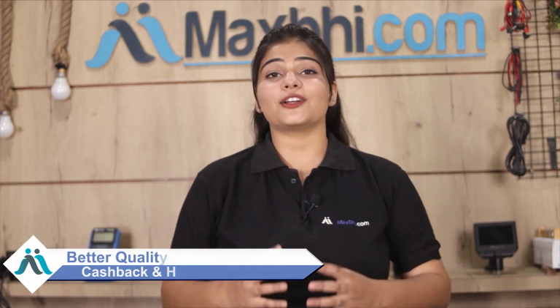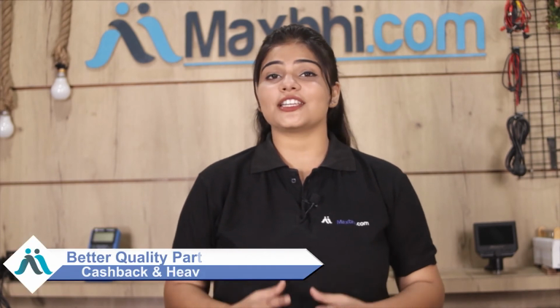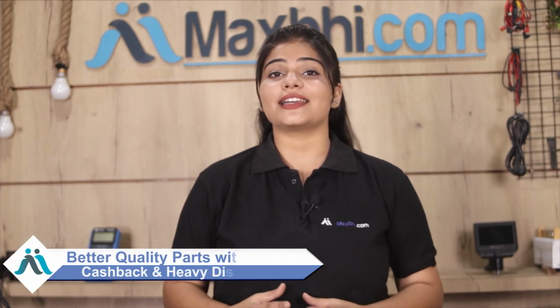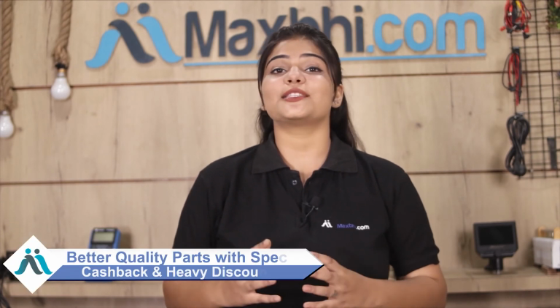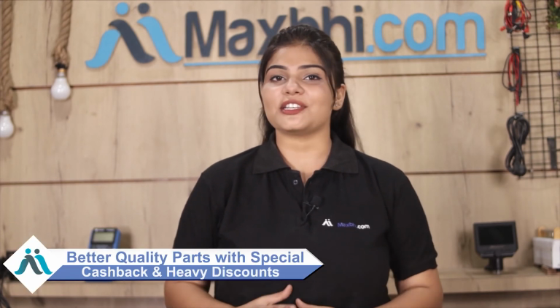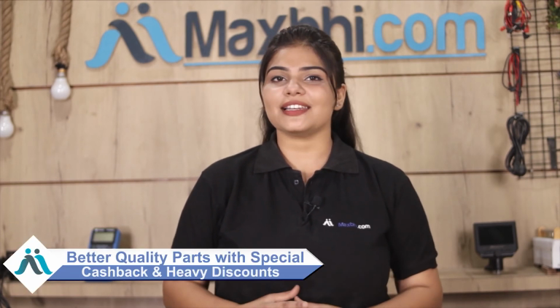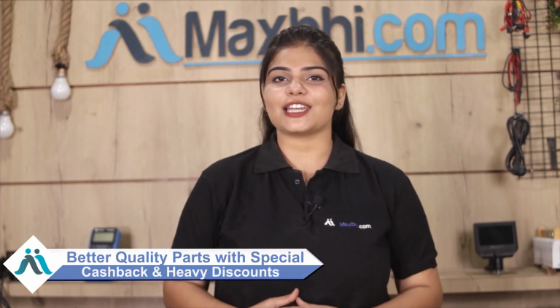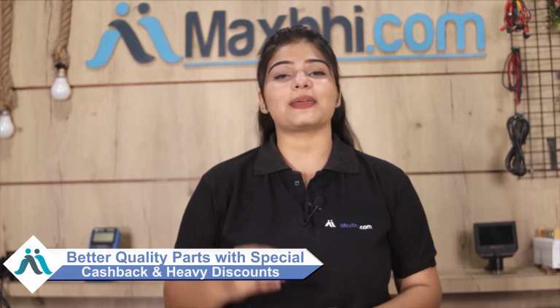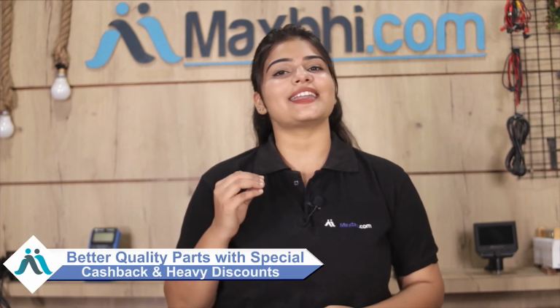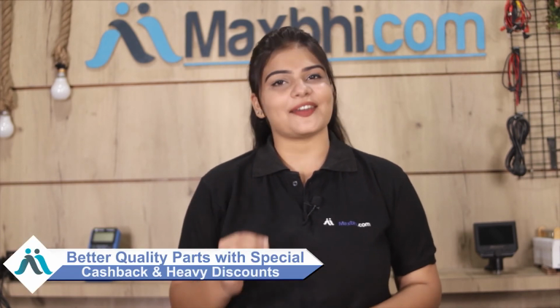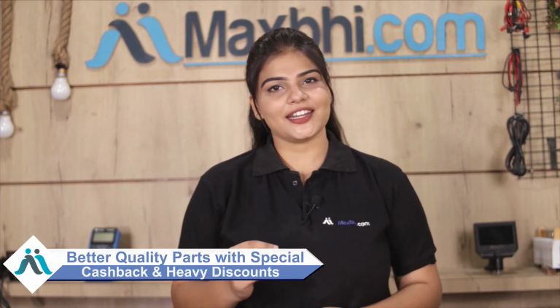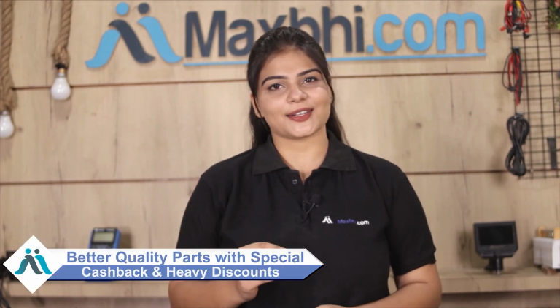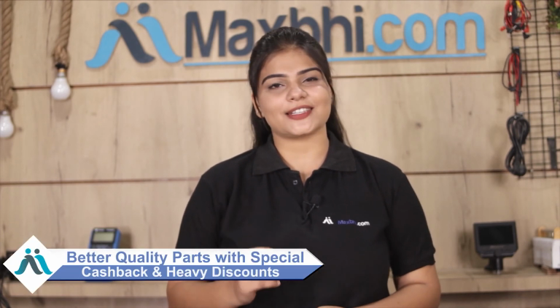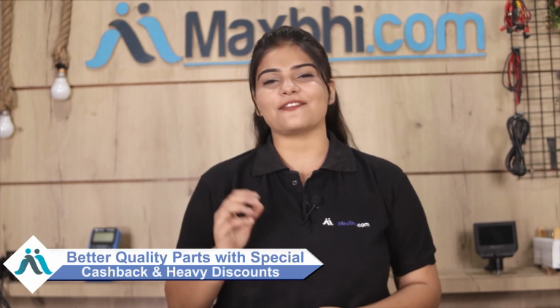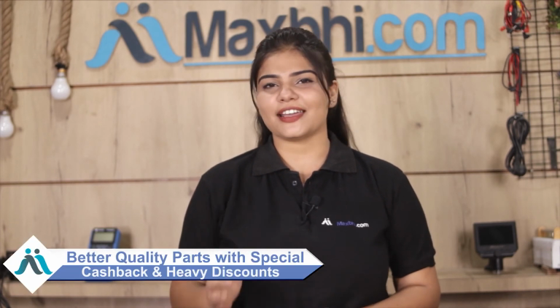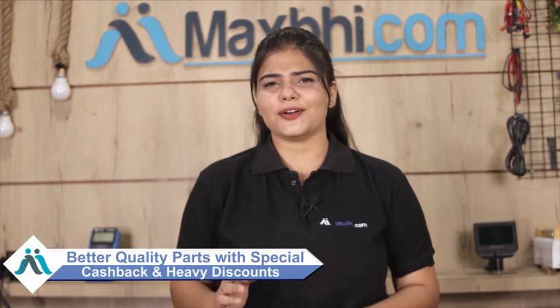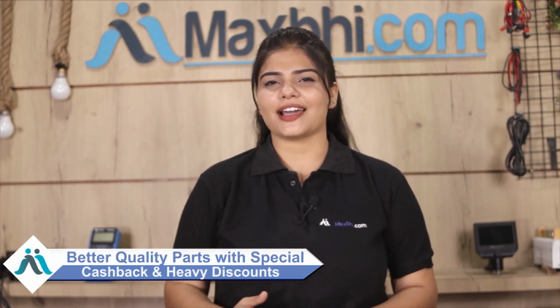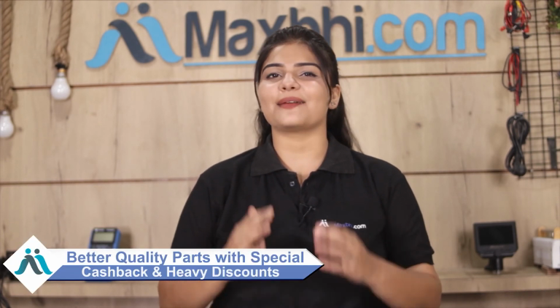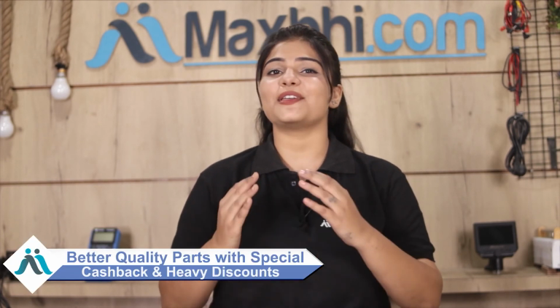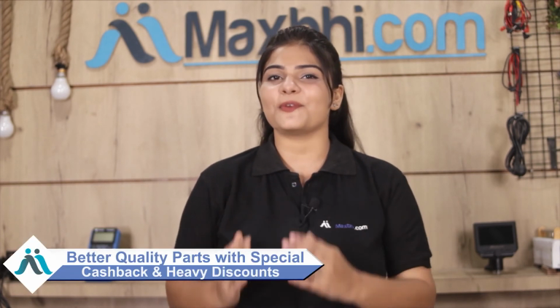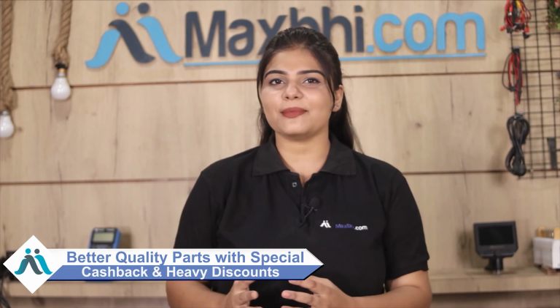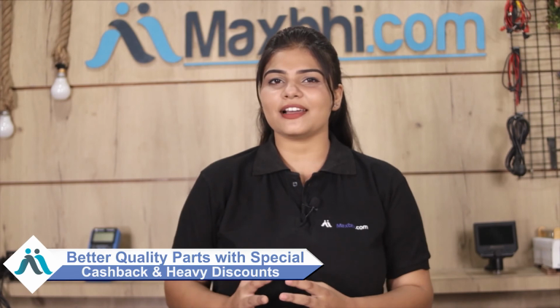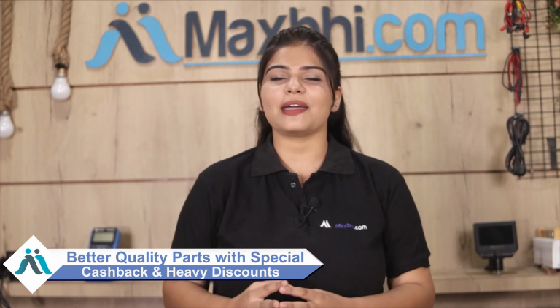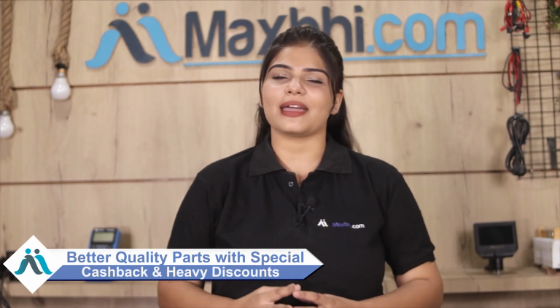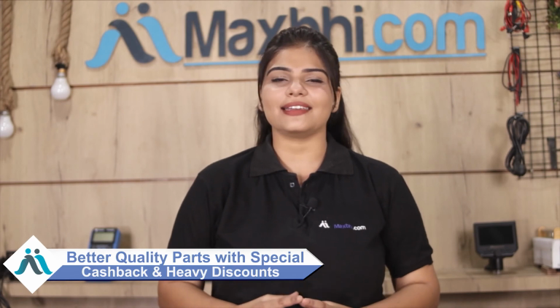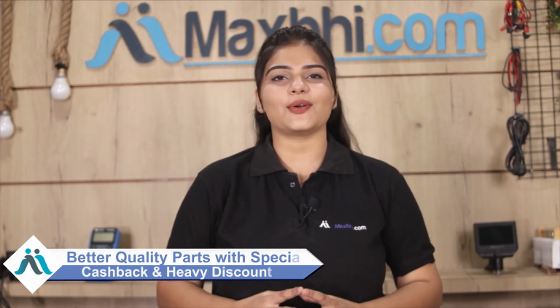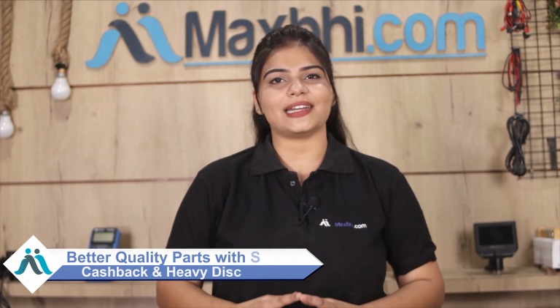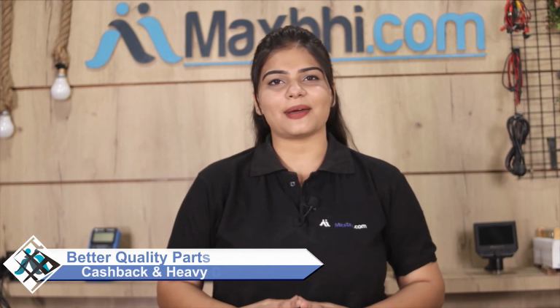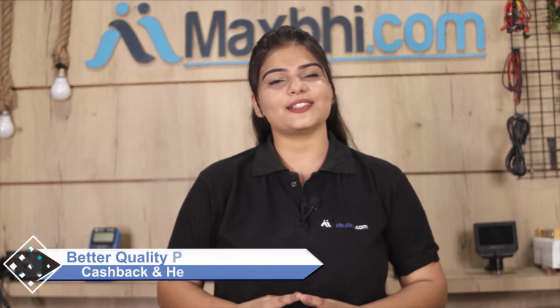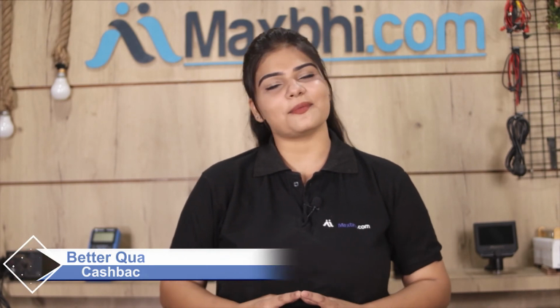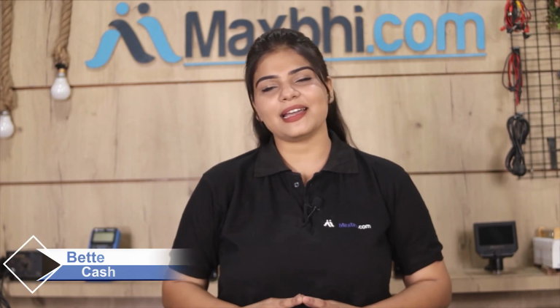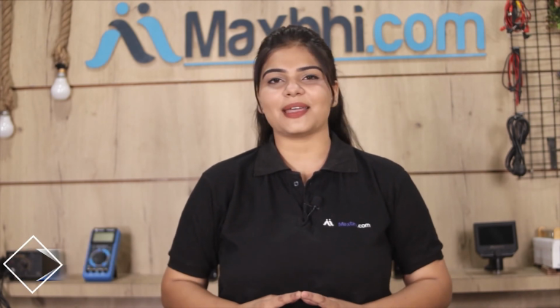If you want to order, you can get special cashback and heavy discounts, along with better quality parts for your phone.